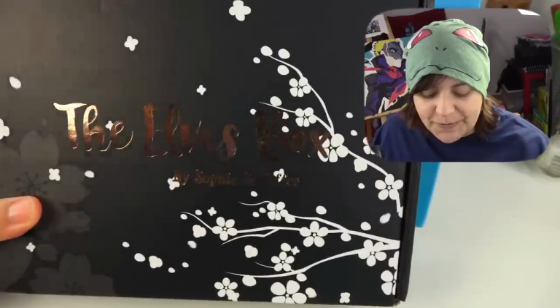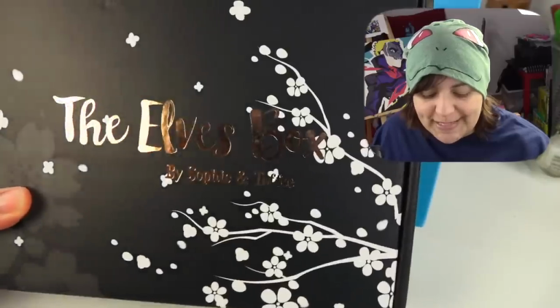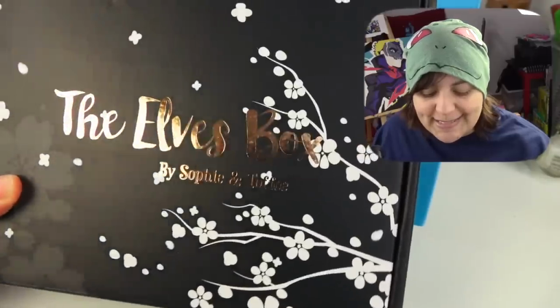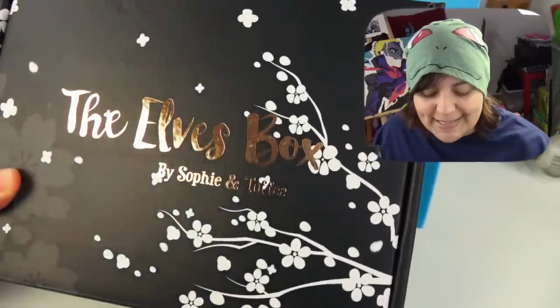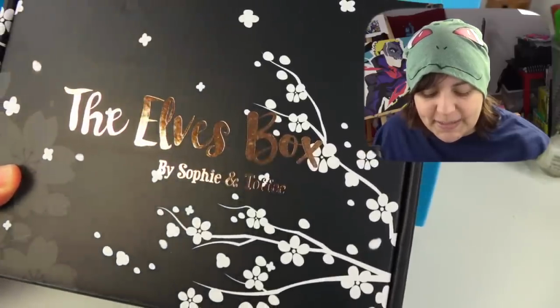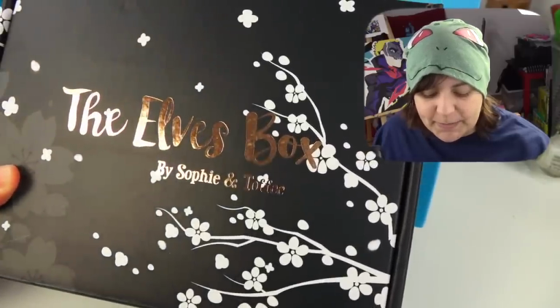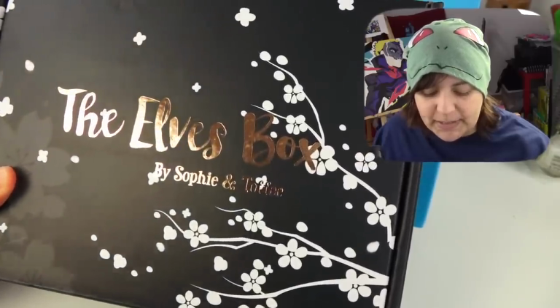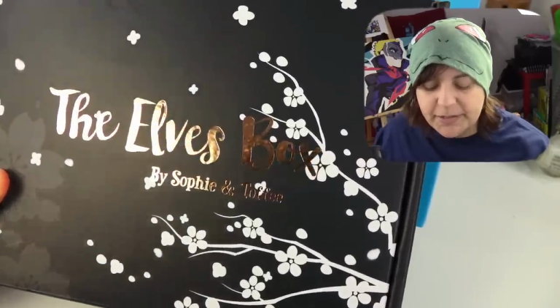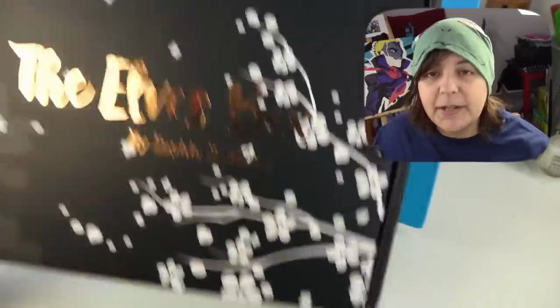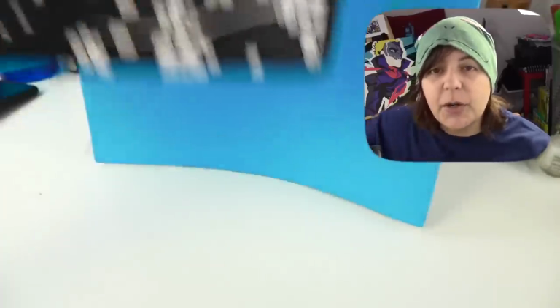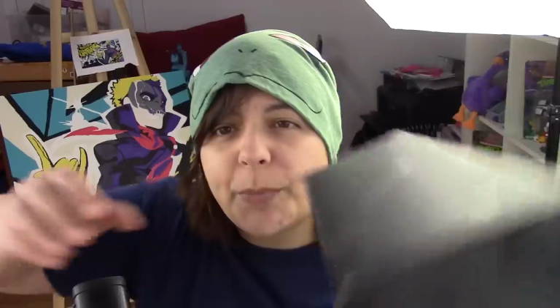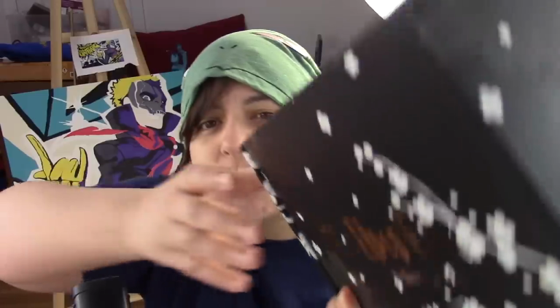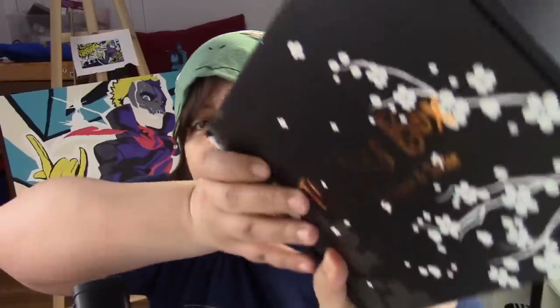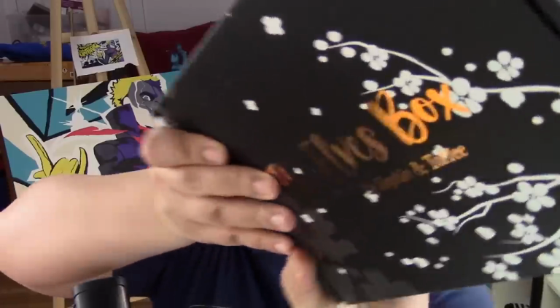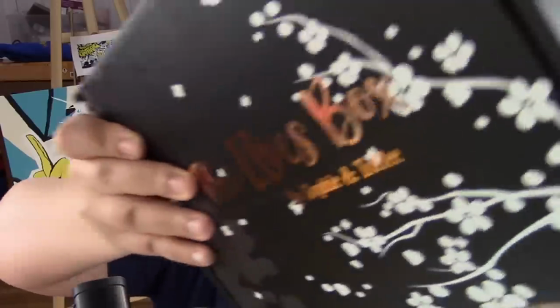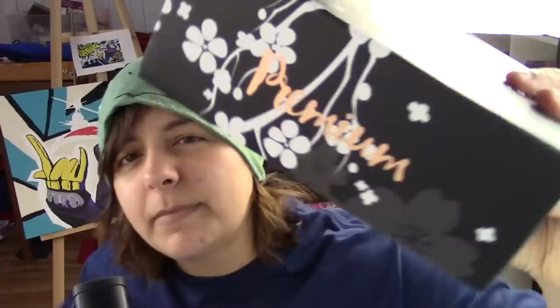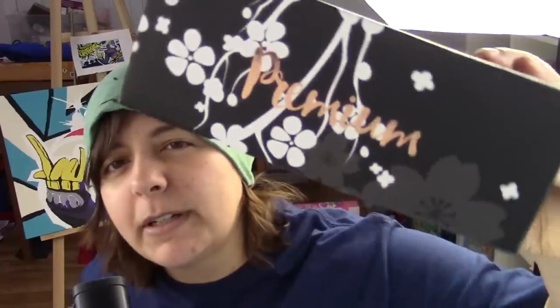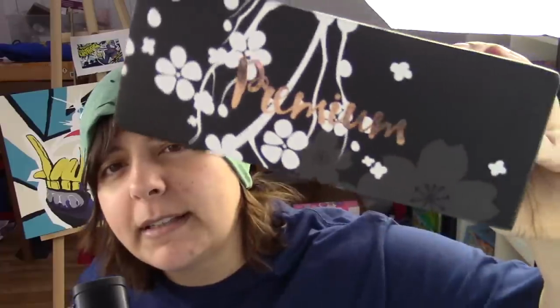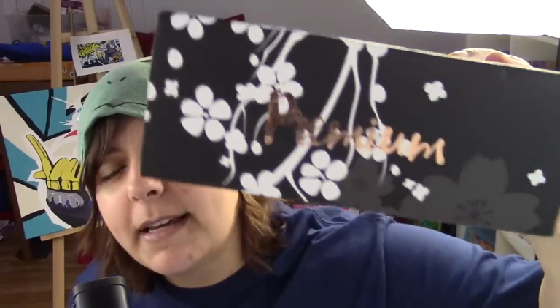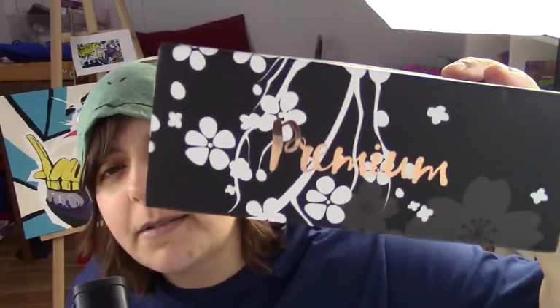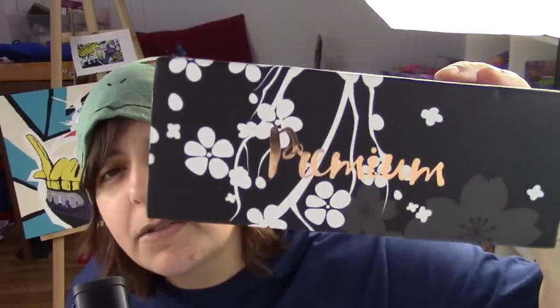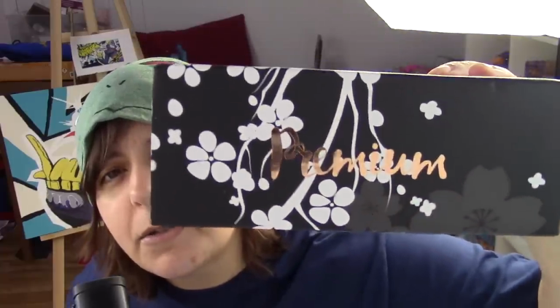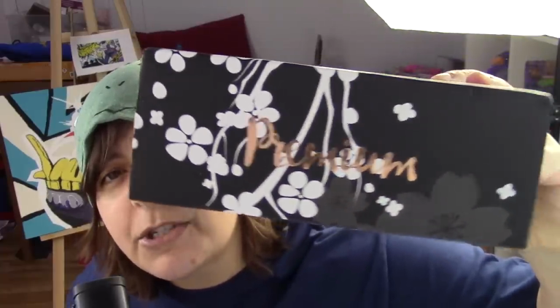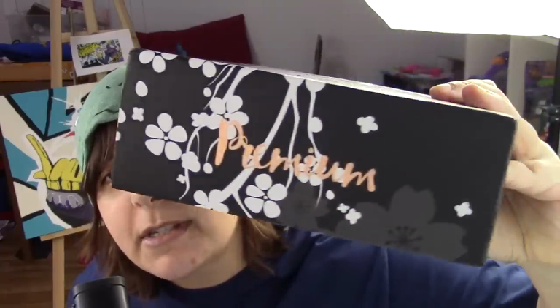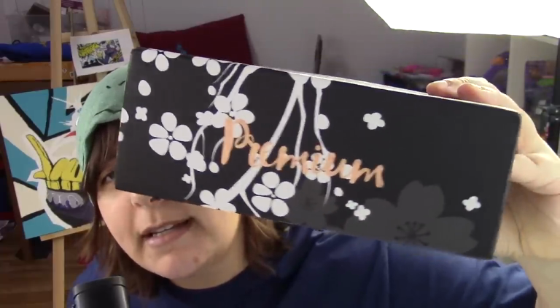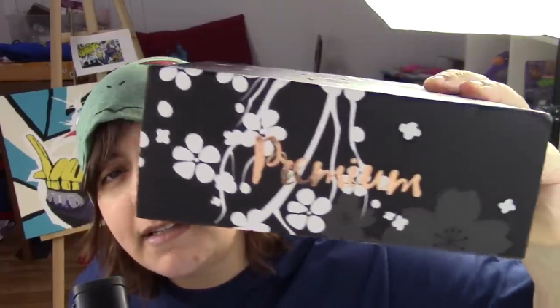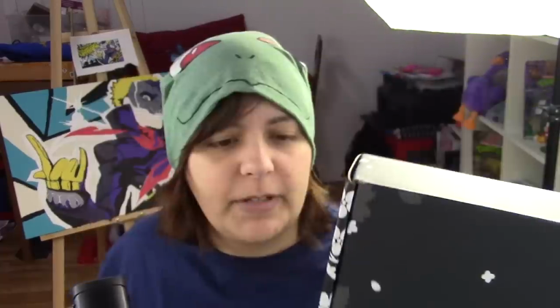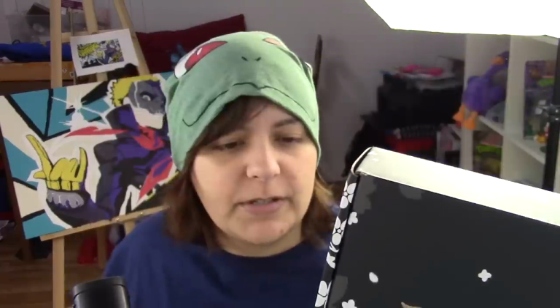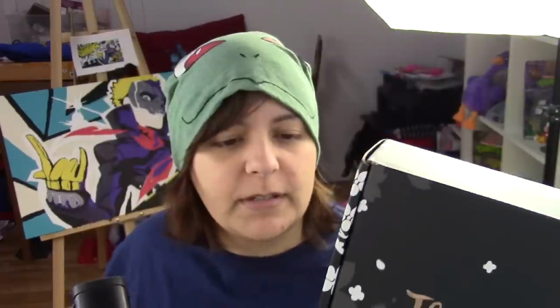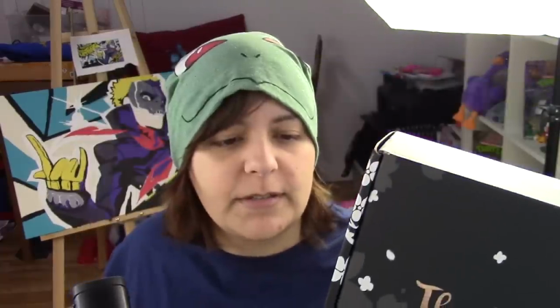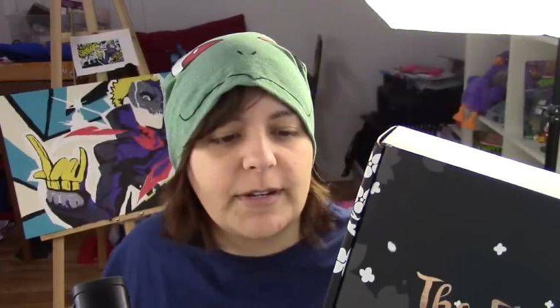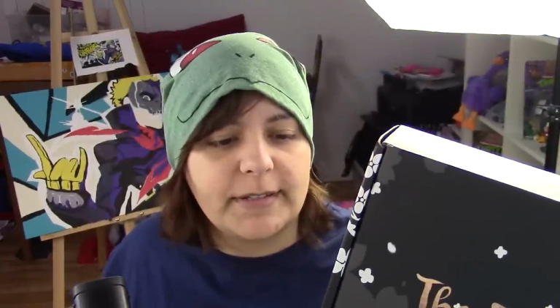So they sent me their premium box. Look at that, it's so shiny. I just got distracted.